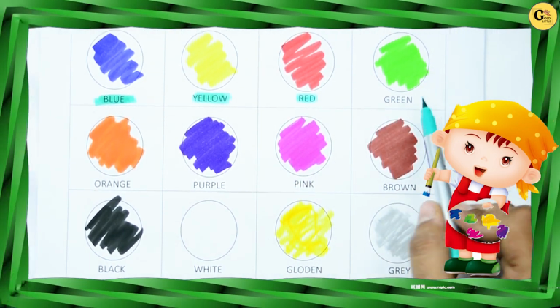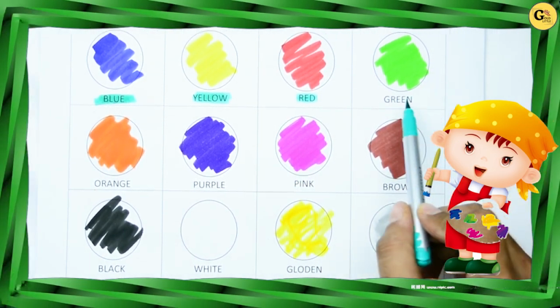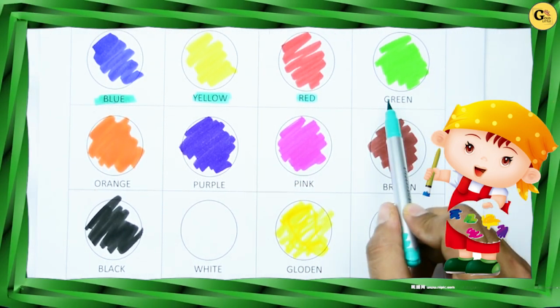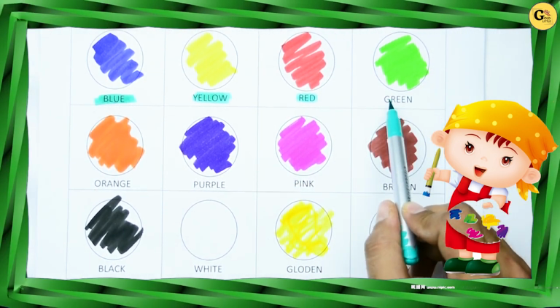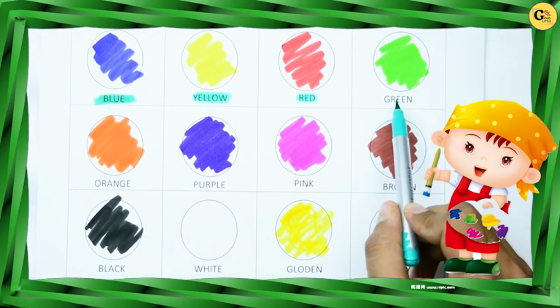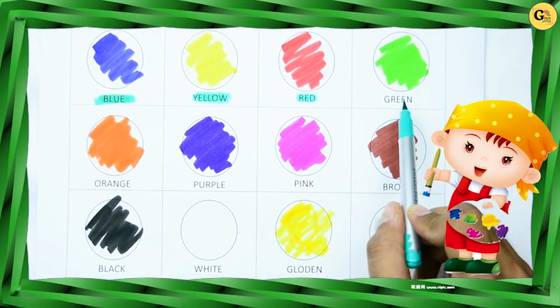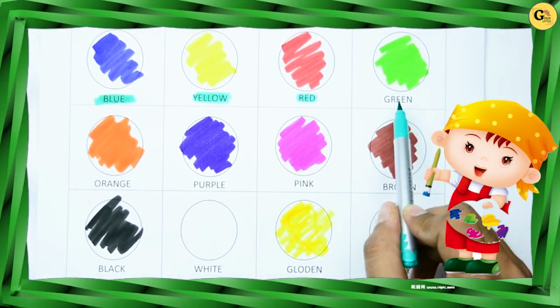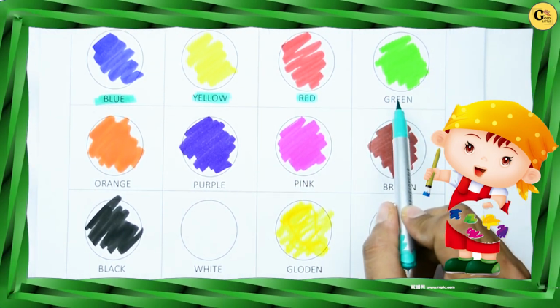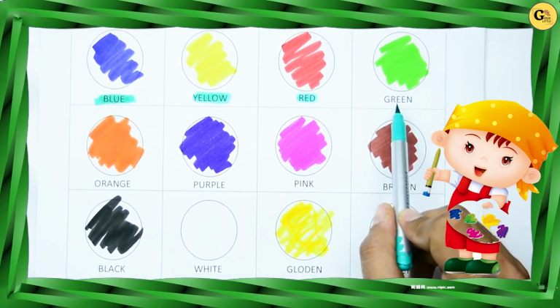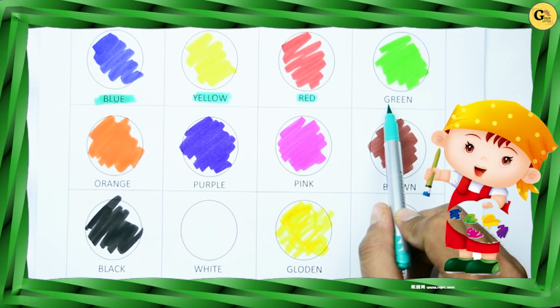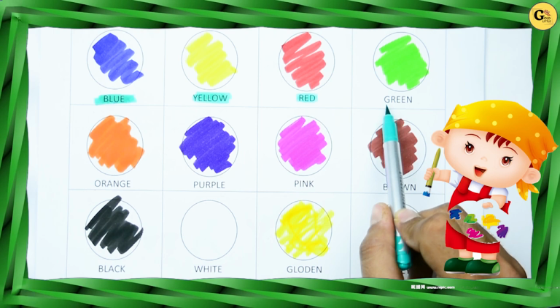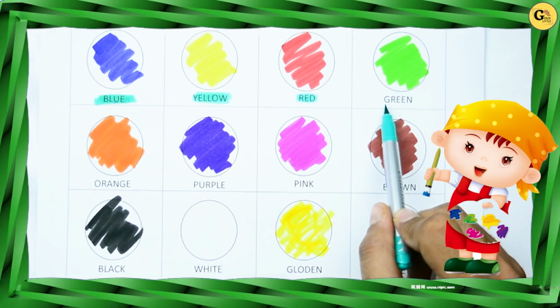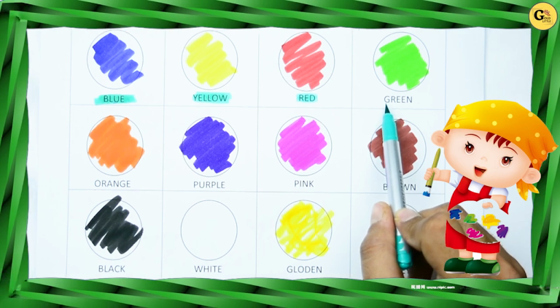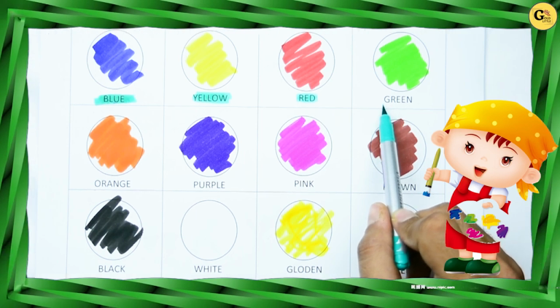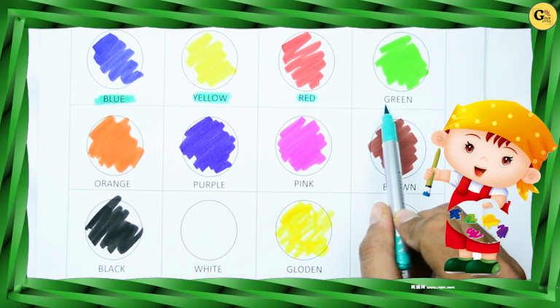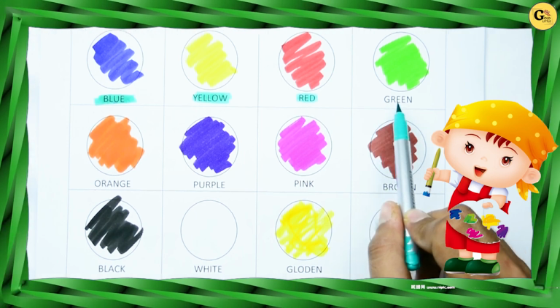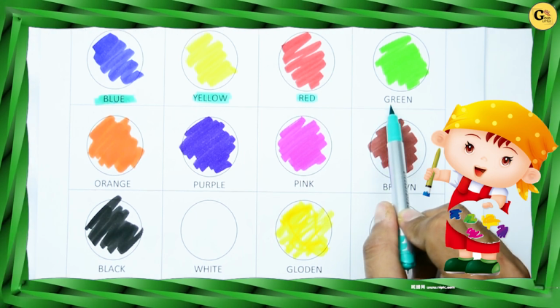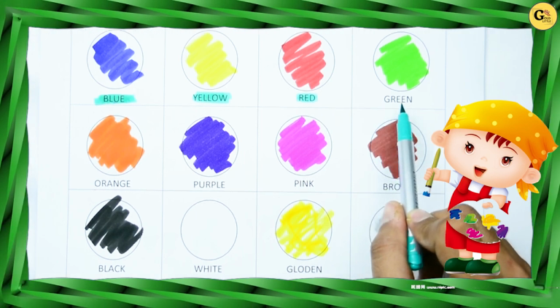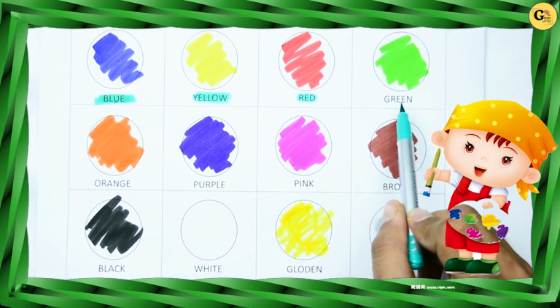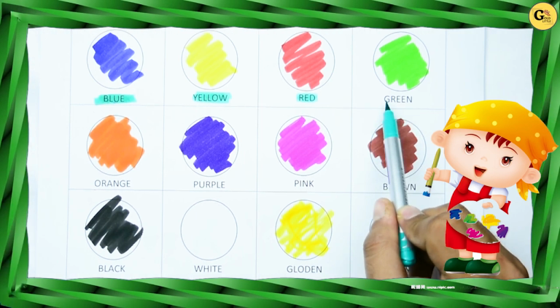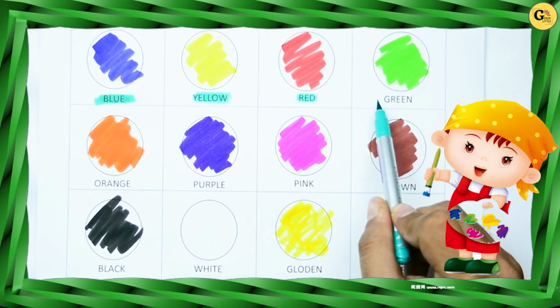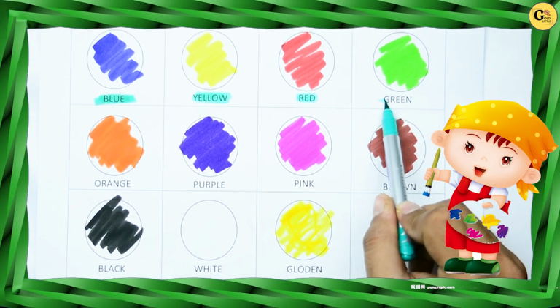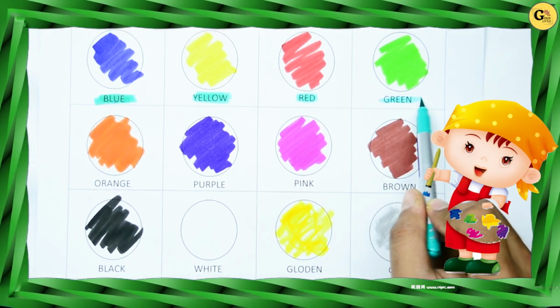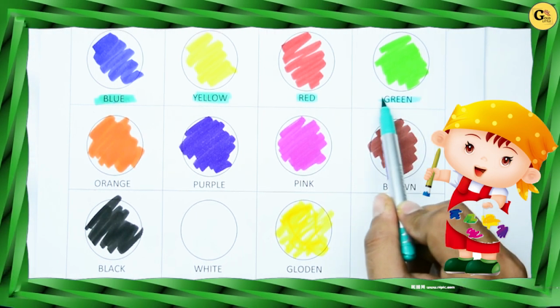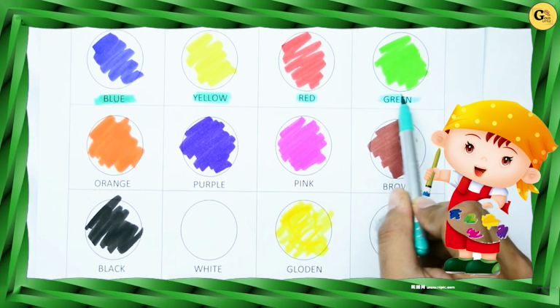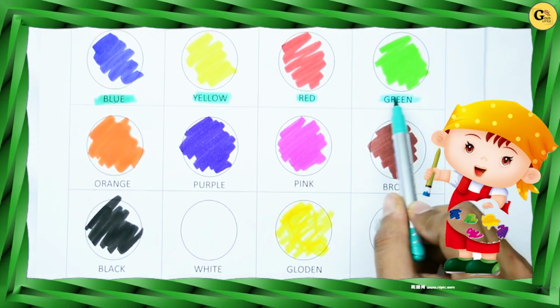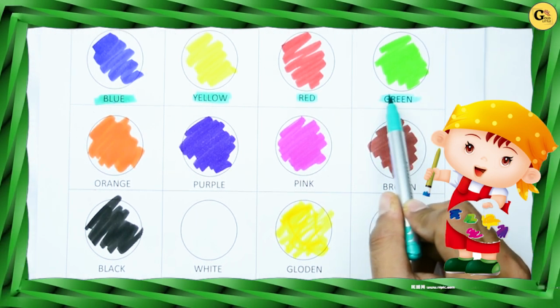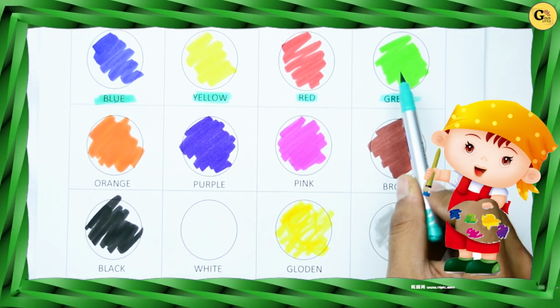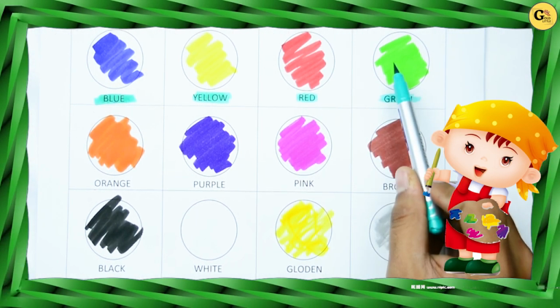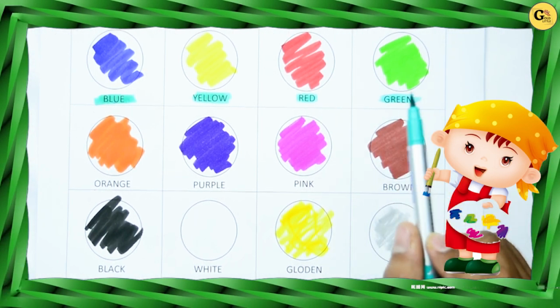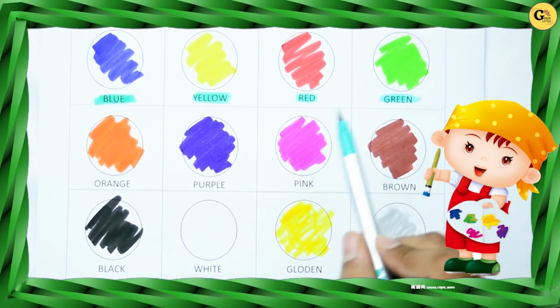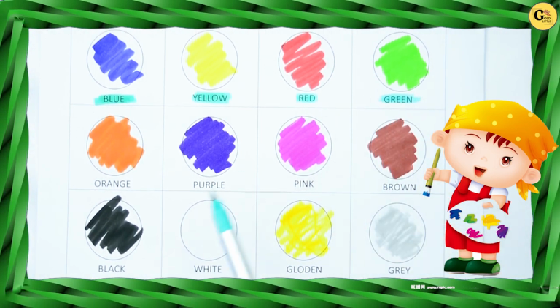Which color is this? It's green. G-R-E-E-N. It's green.